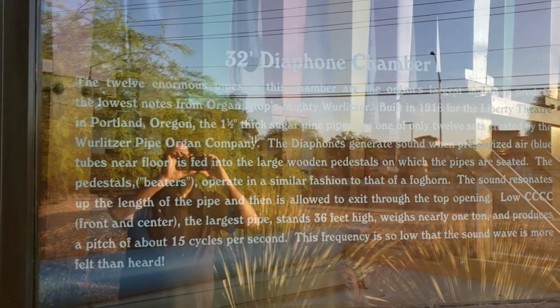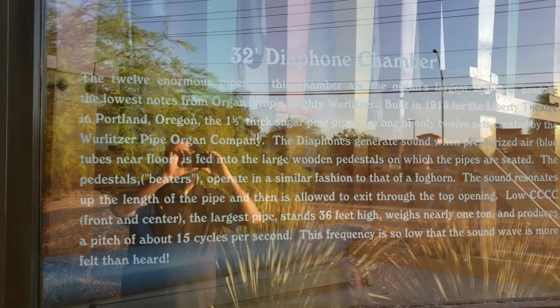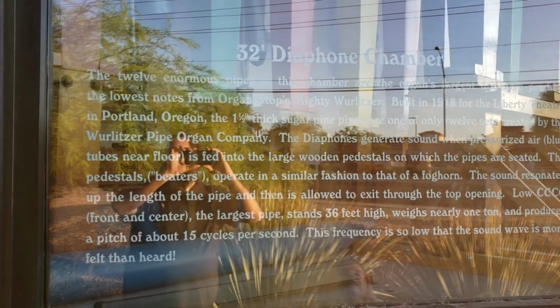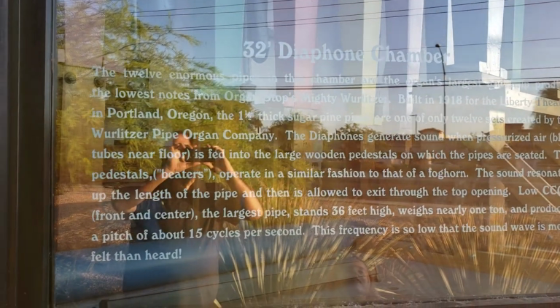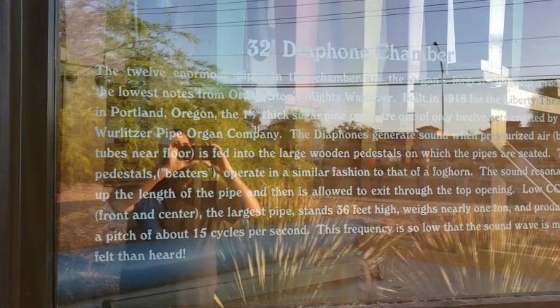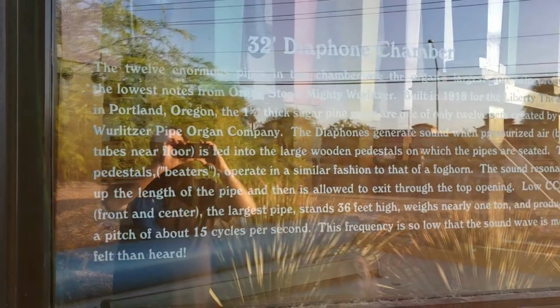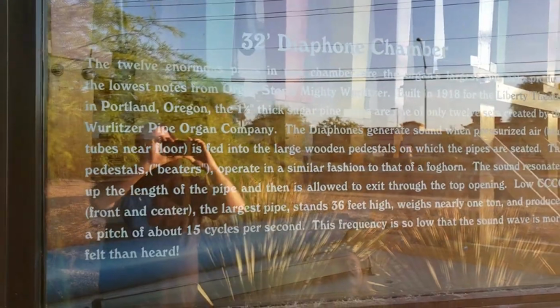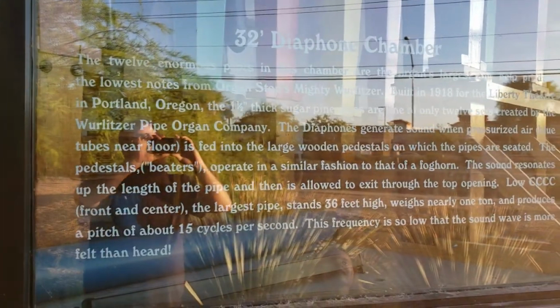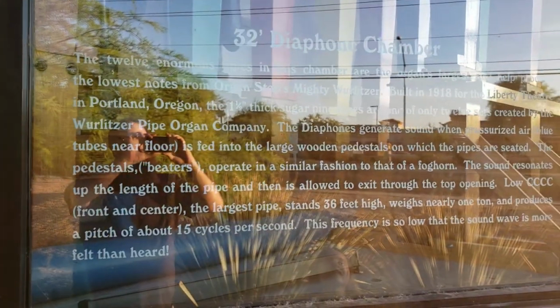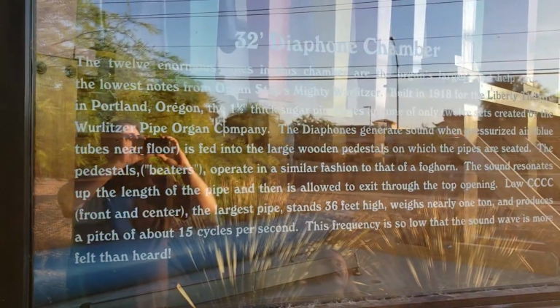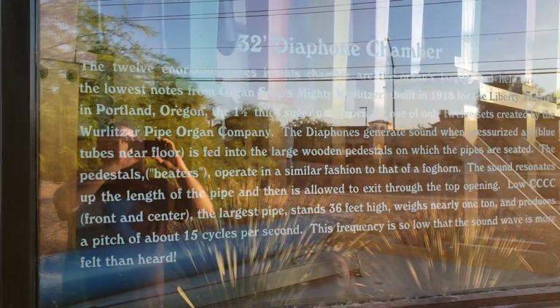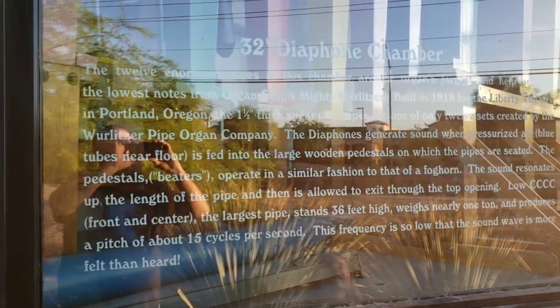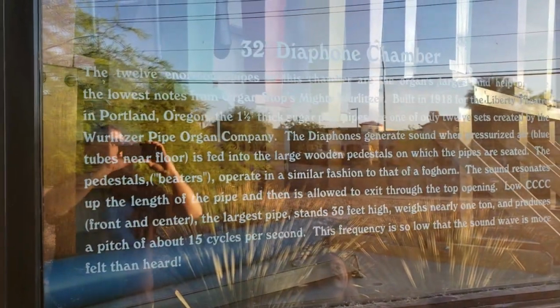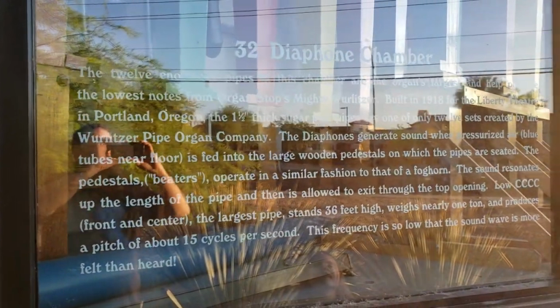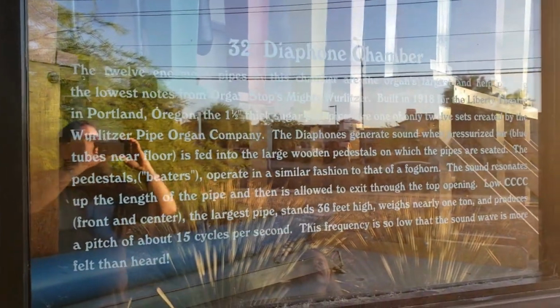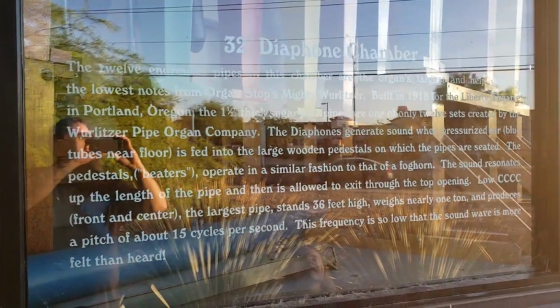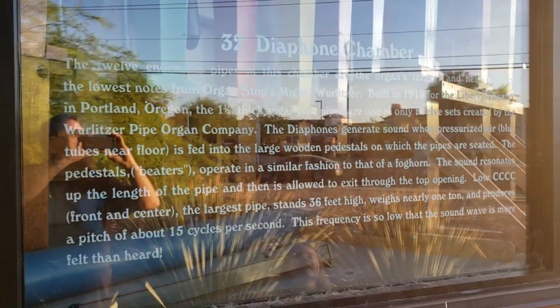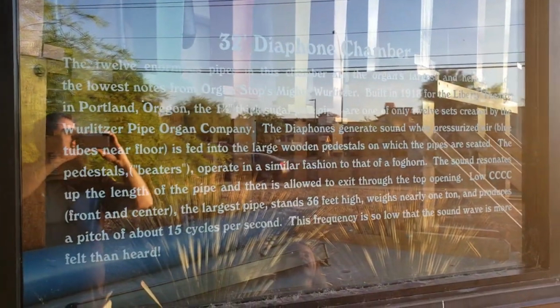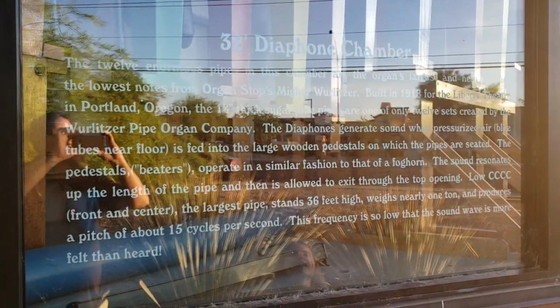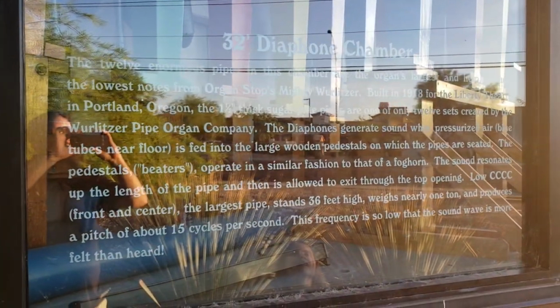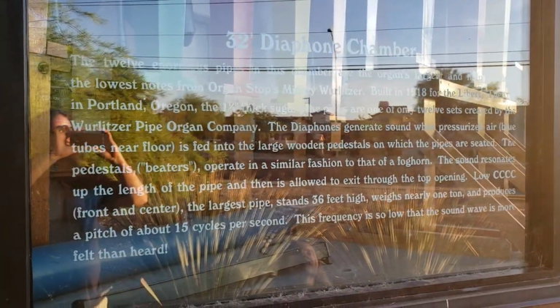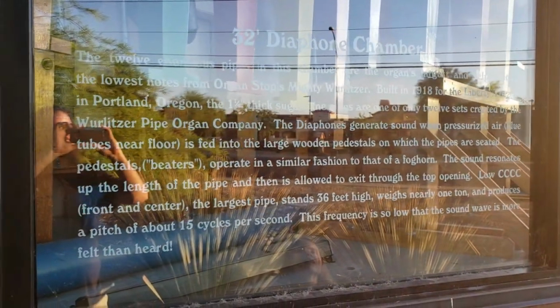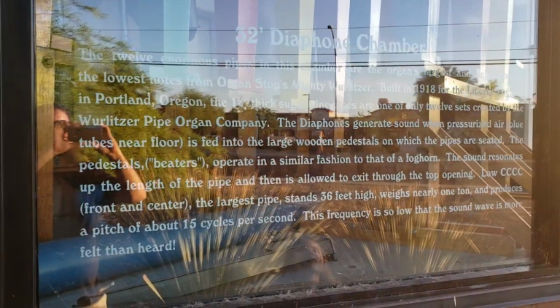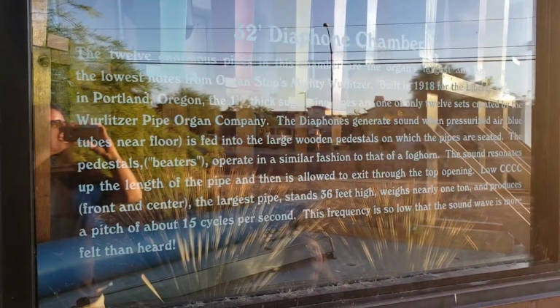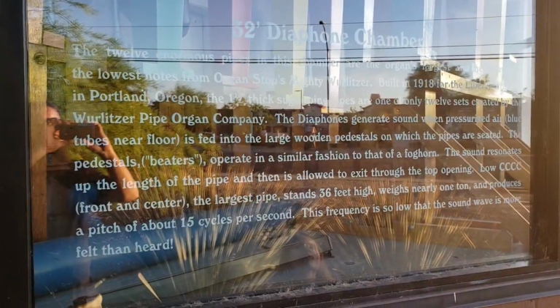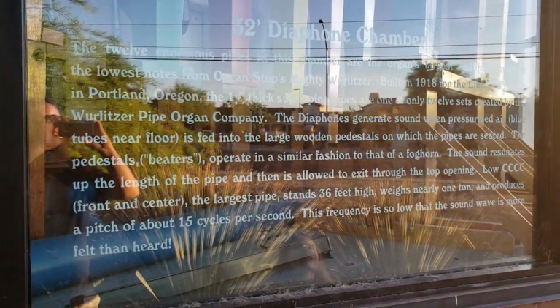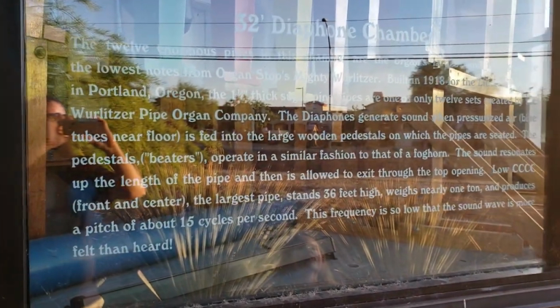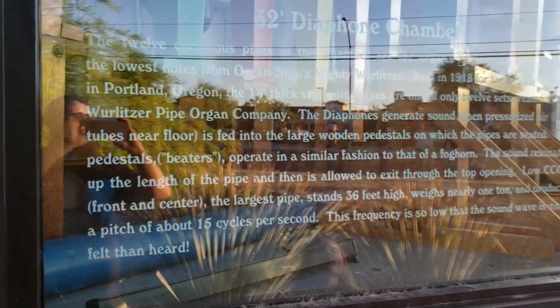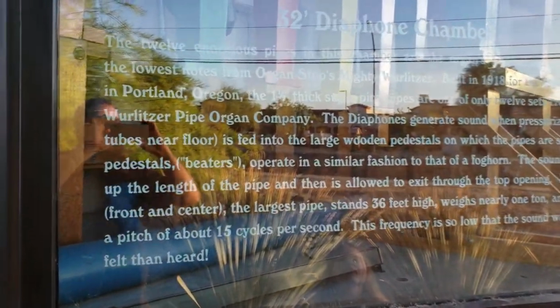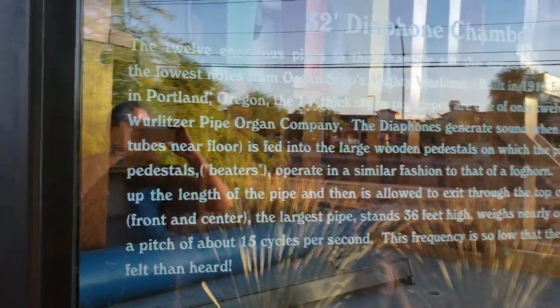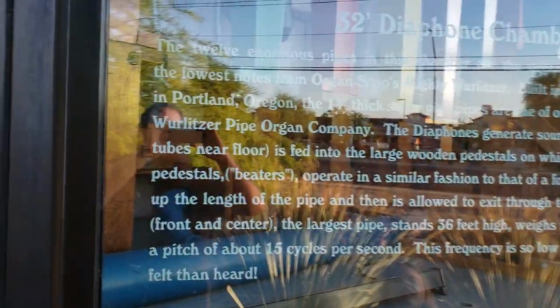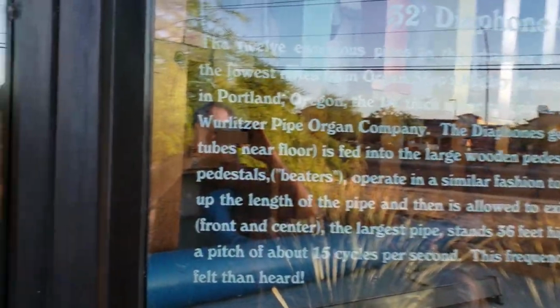Unfortunately the sun didn't cooperate very well with me here, but I'll give you the best shot that I can.